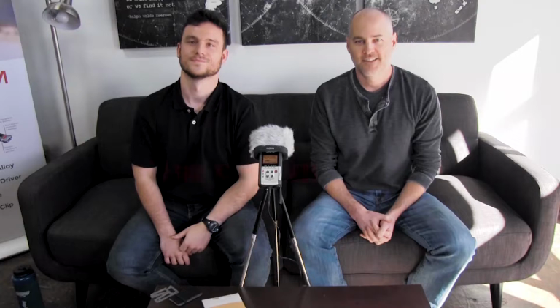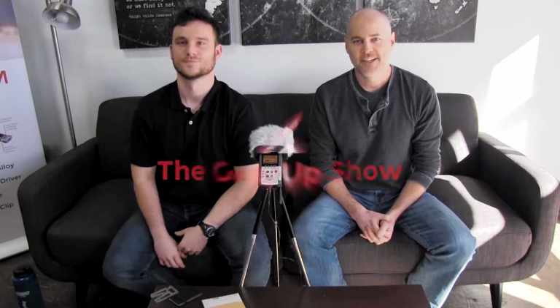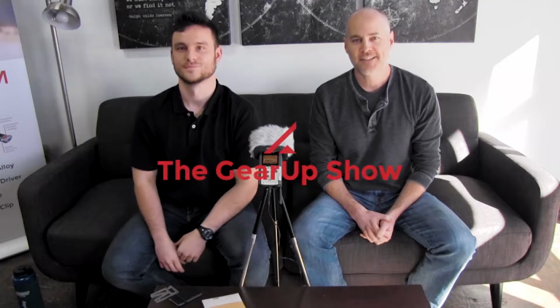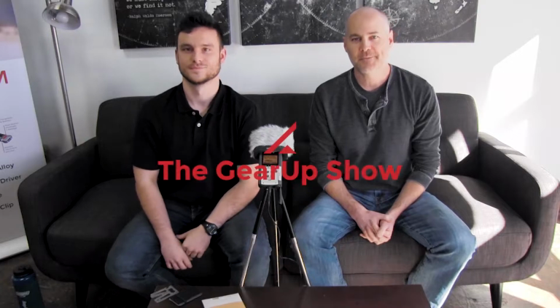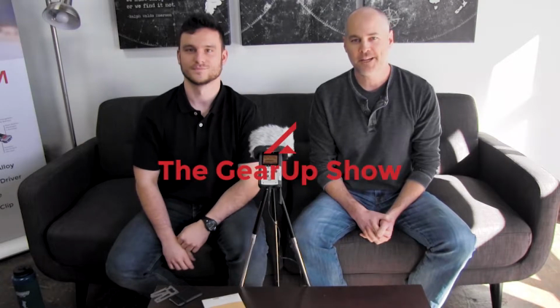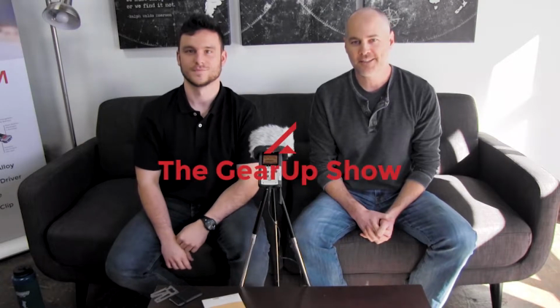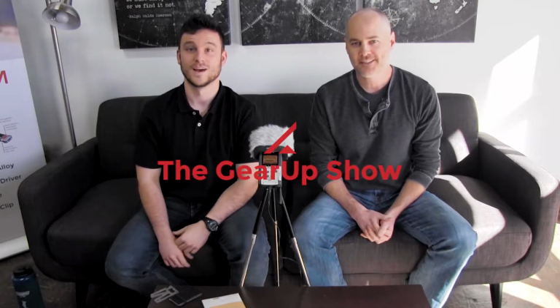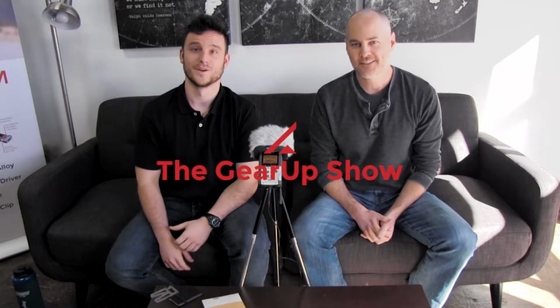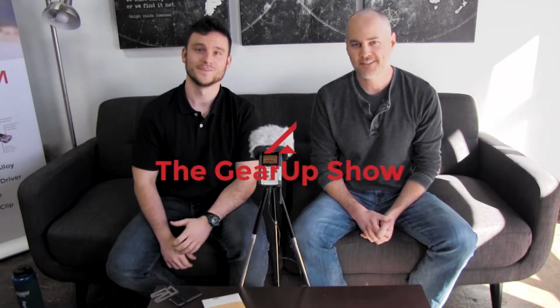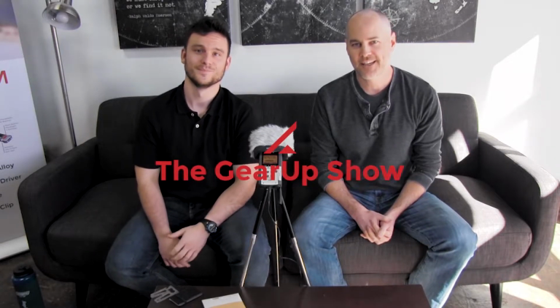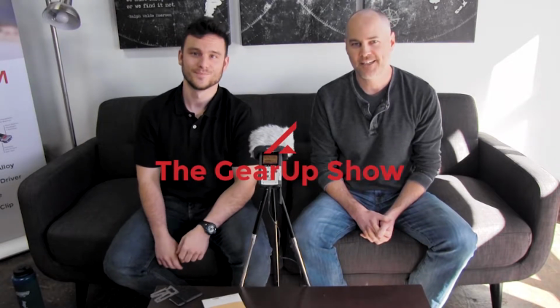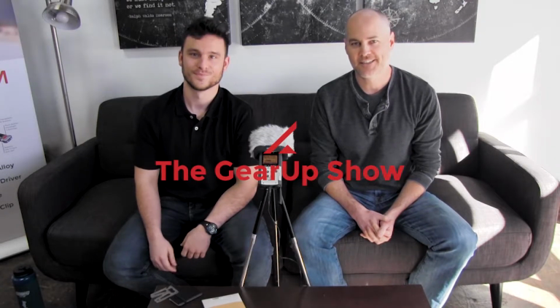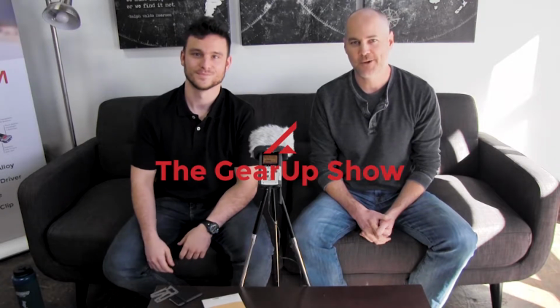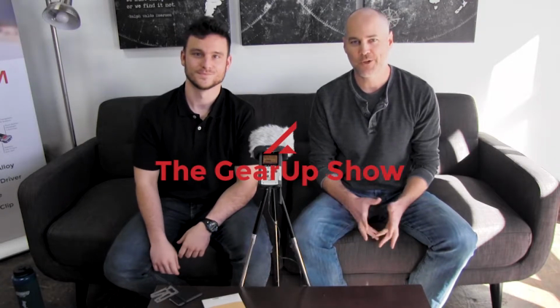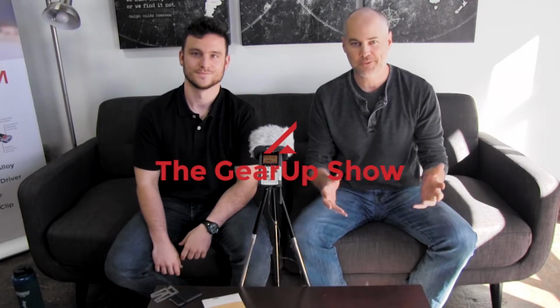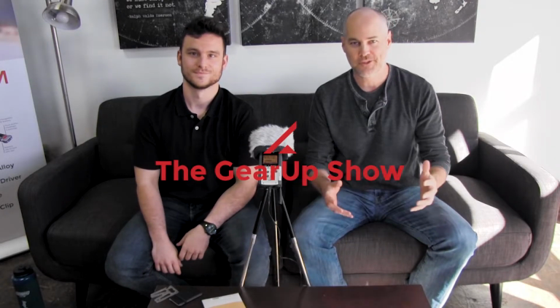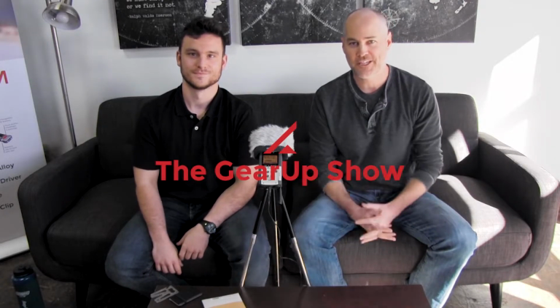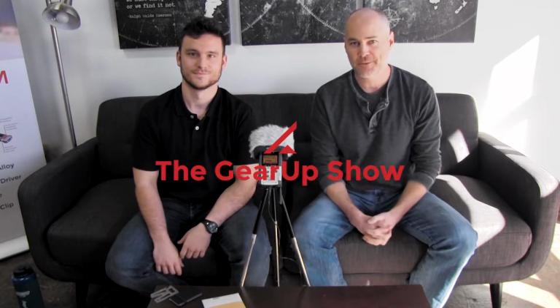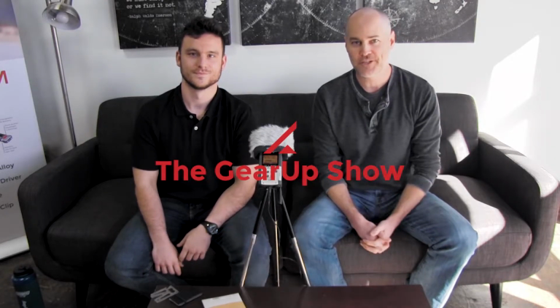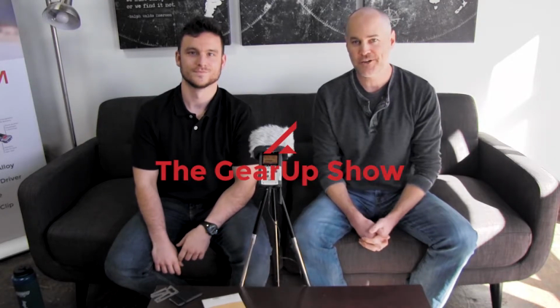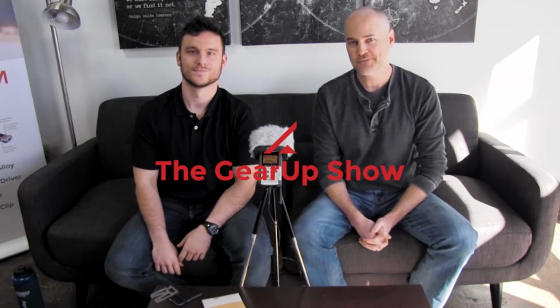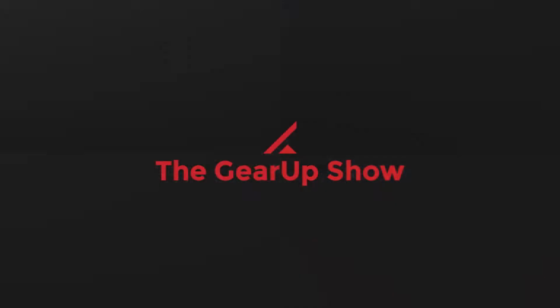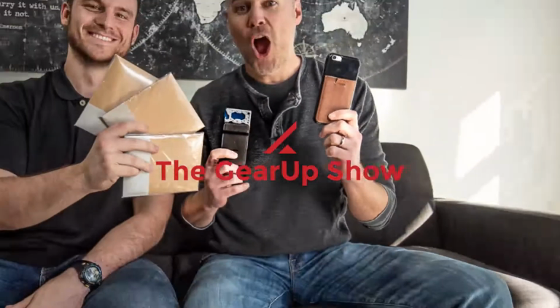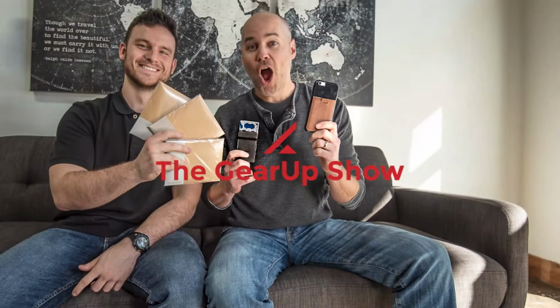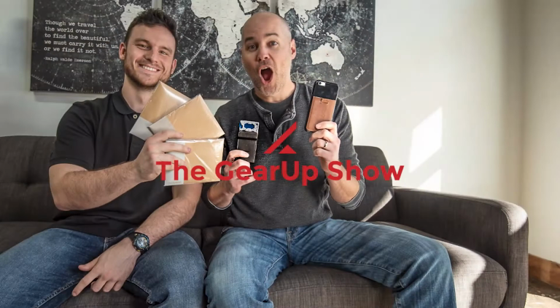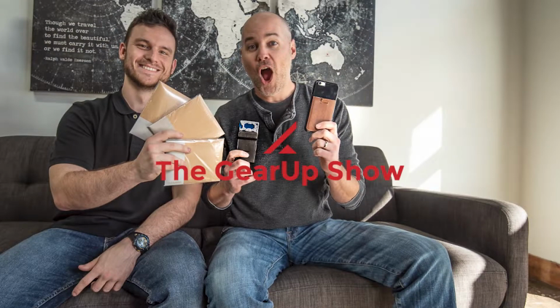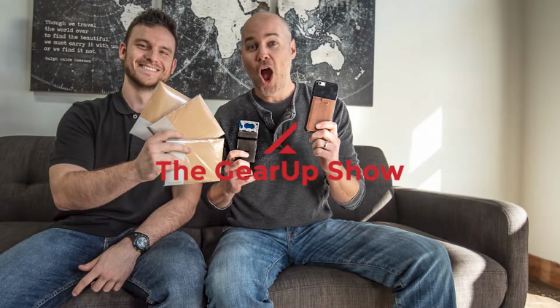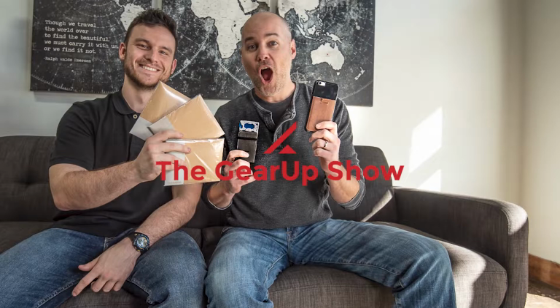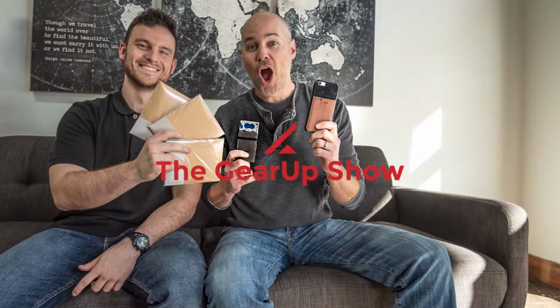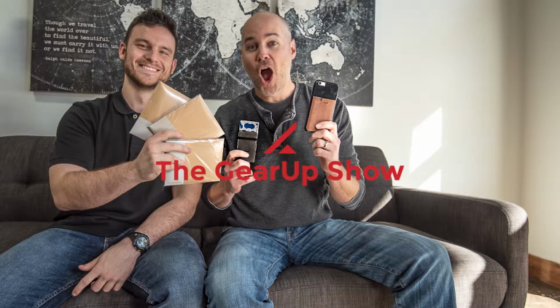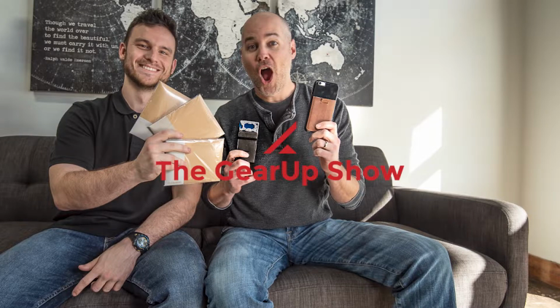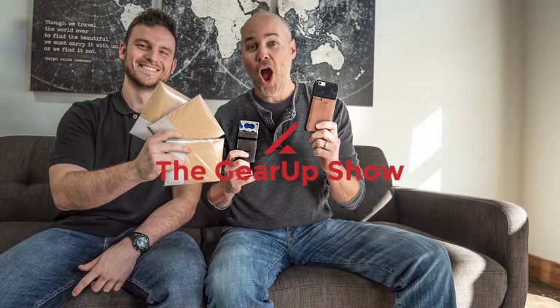Hey guys, I'm Mike. And I'm Aaron. And welcome to the Gear Up Show, where we talk about all things EDC.